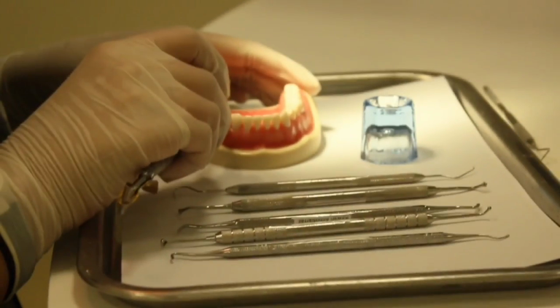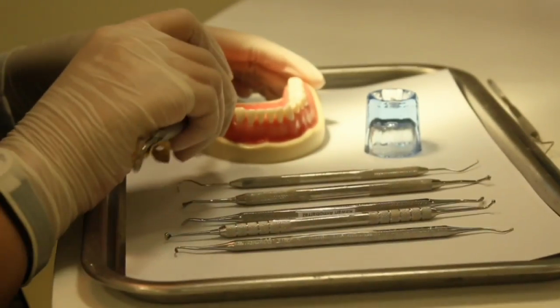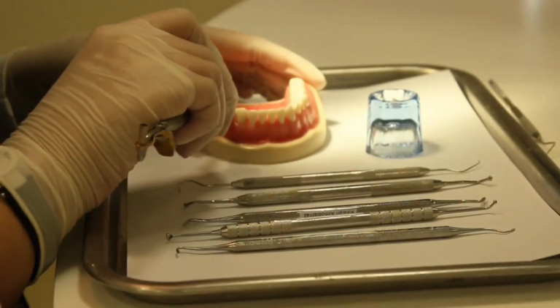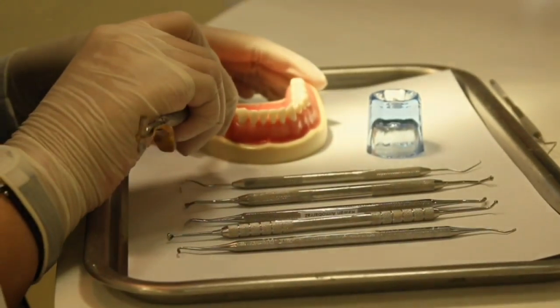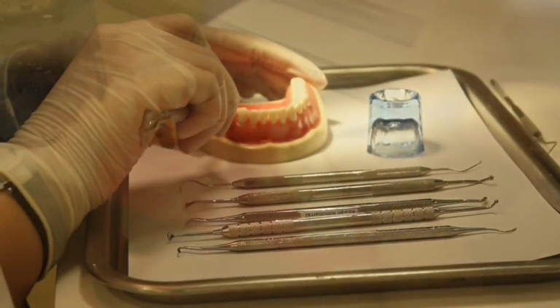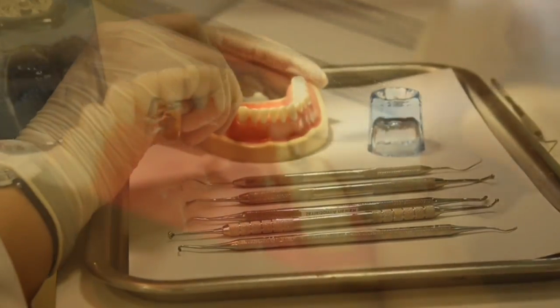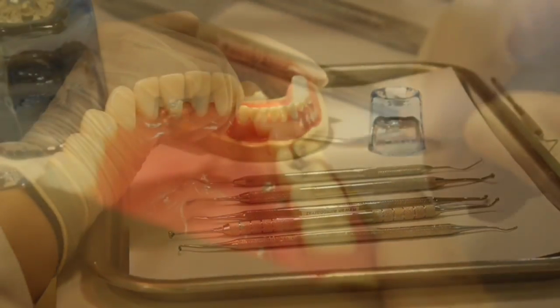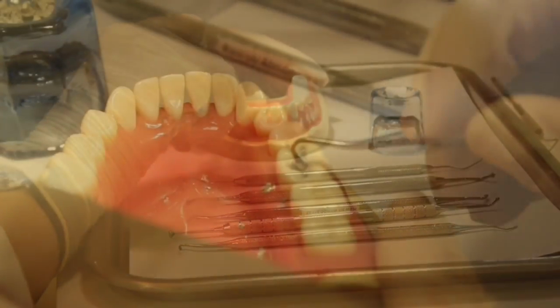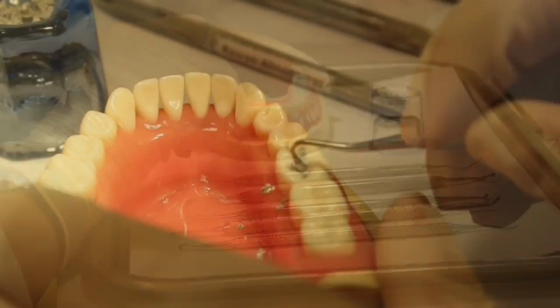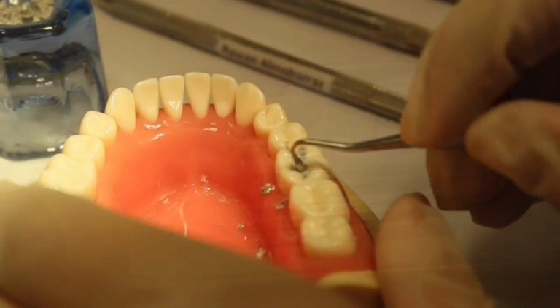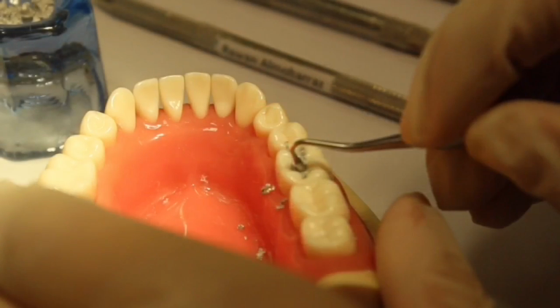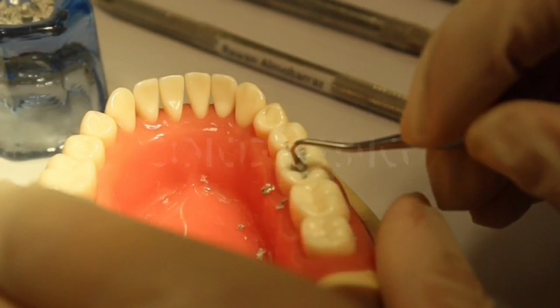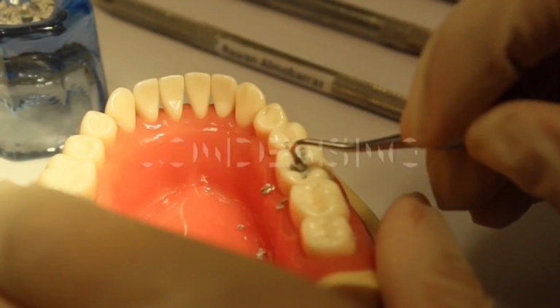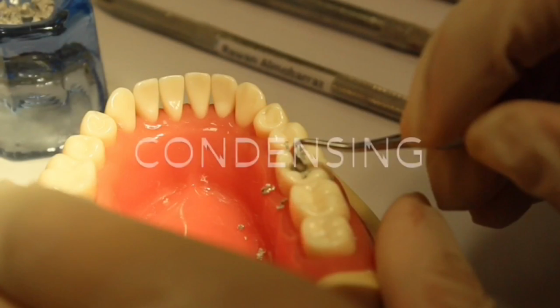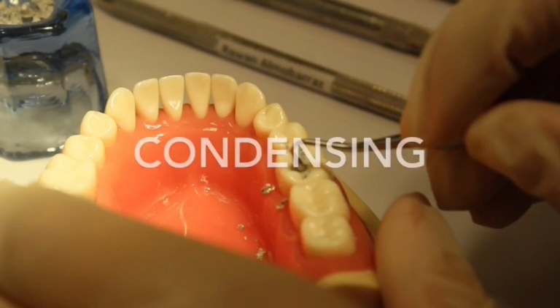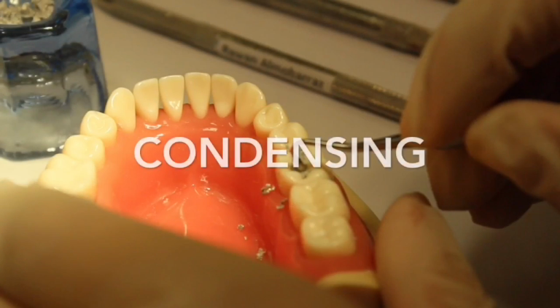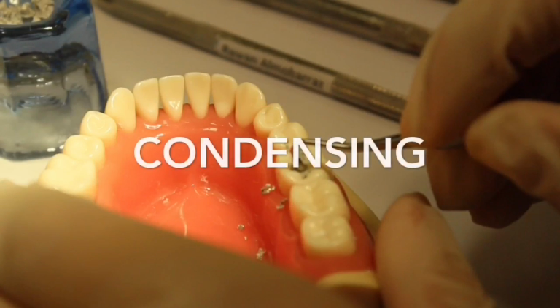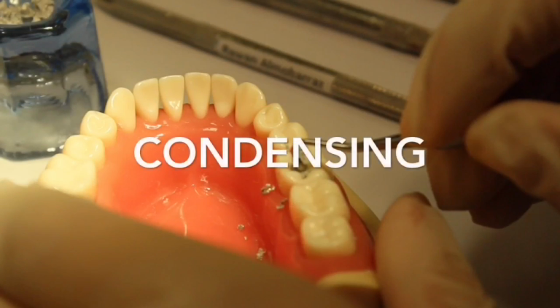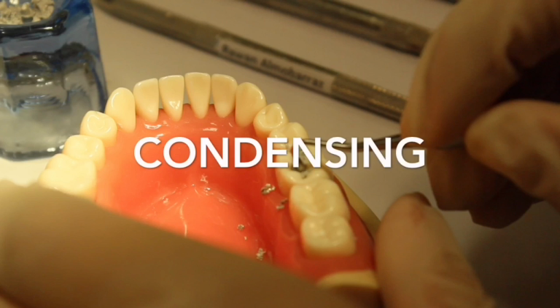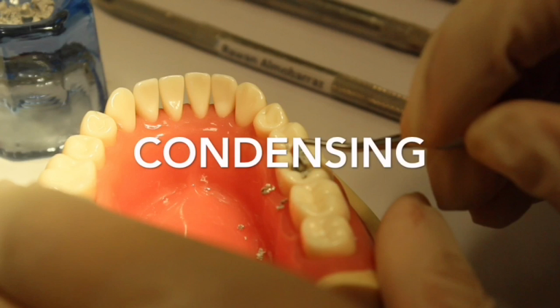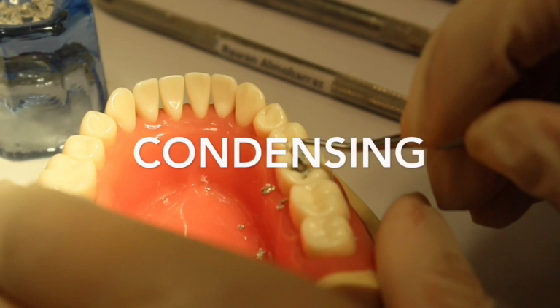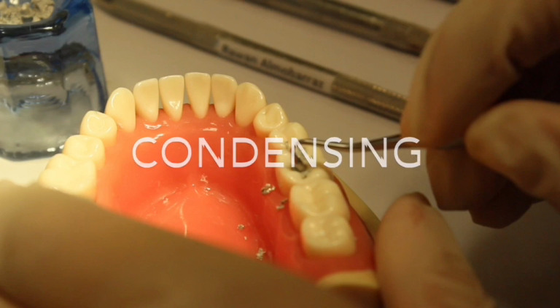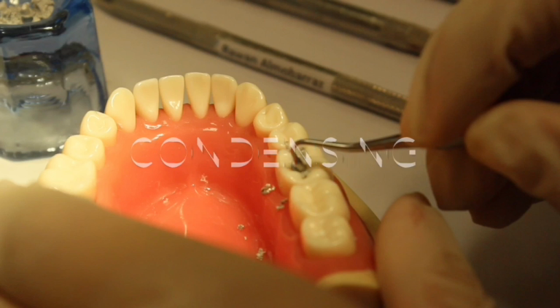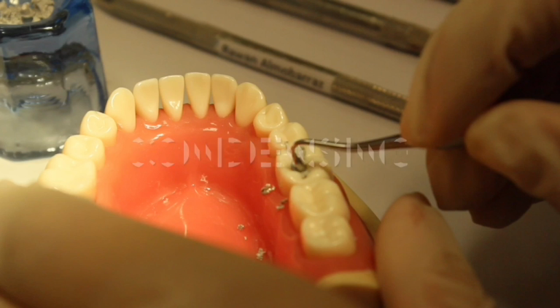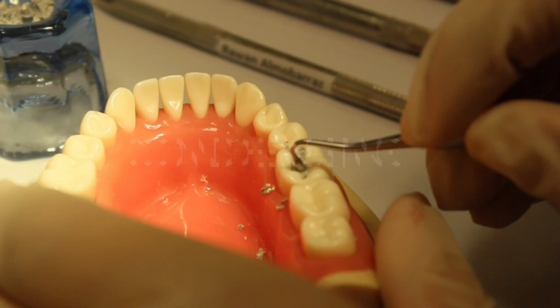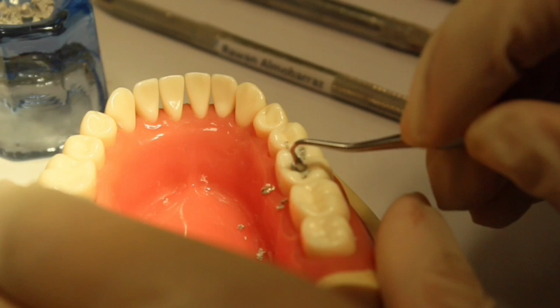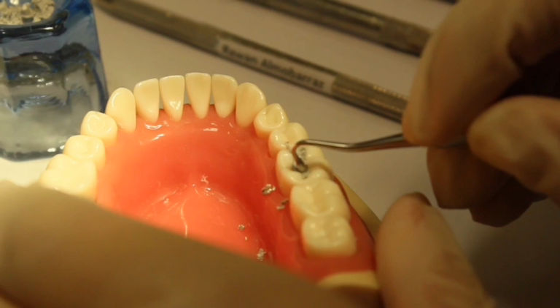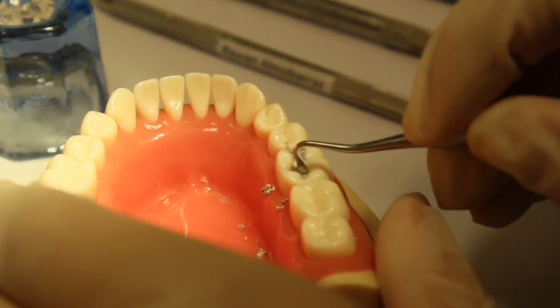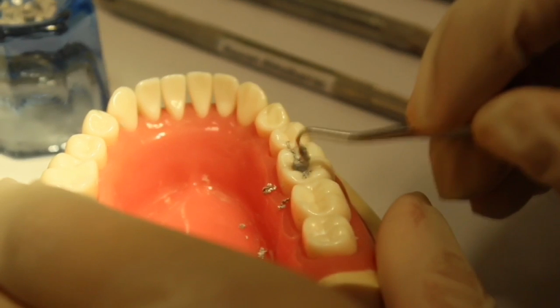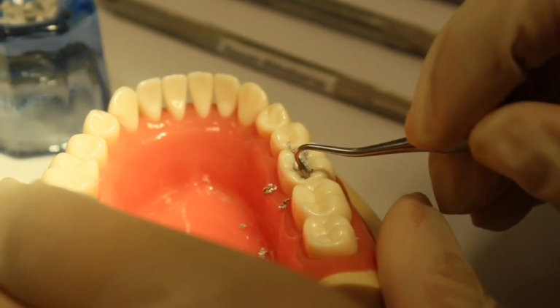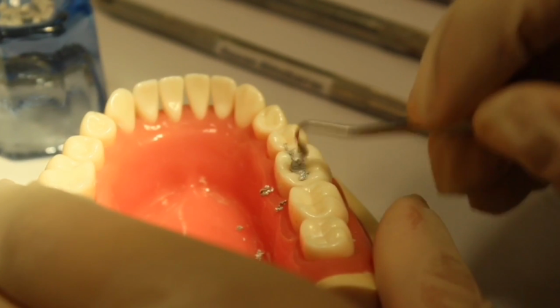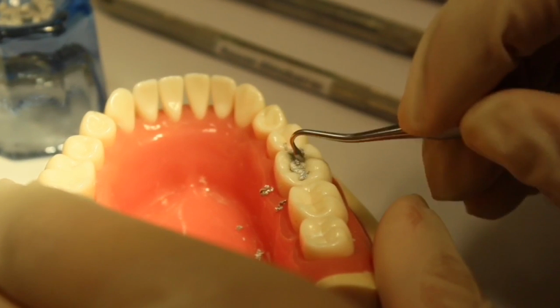Remember to place the amalgam in increments. Between each increment, make sure to condense the amalgam into the cavity to adapt it to the walls.